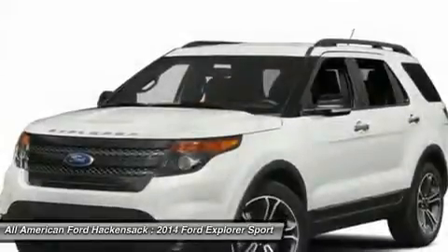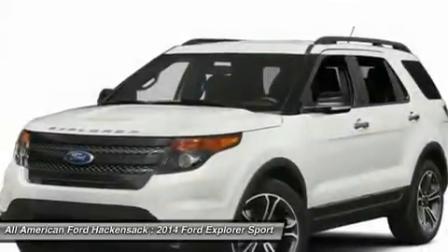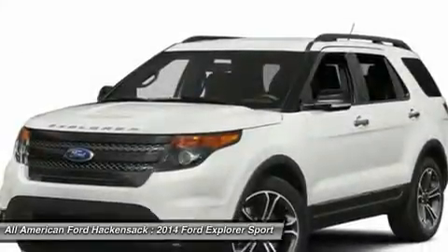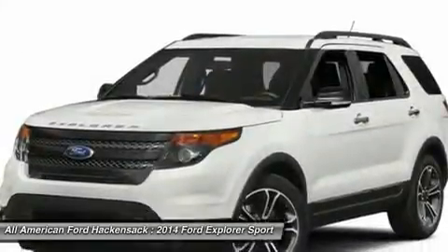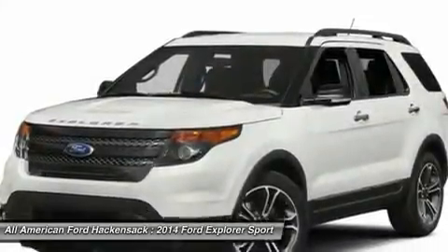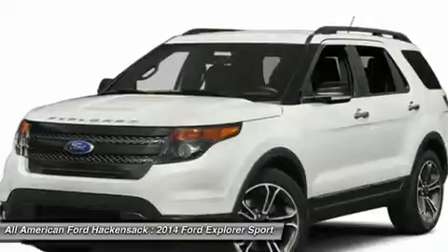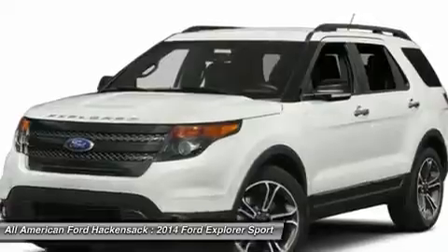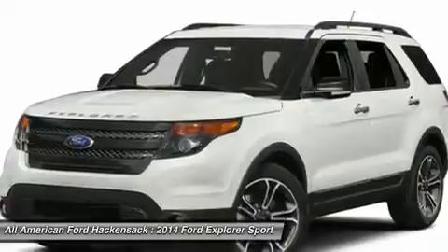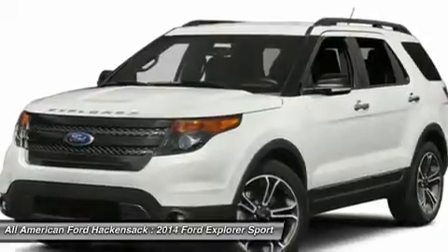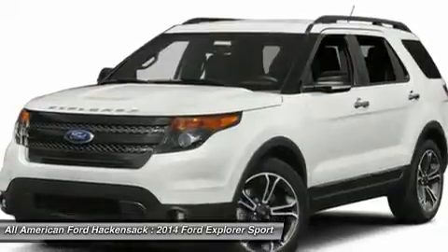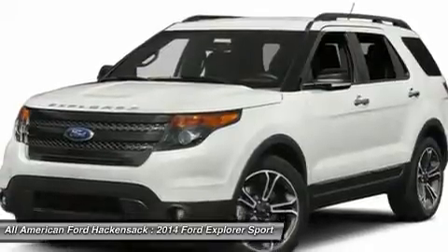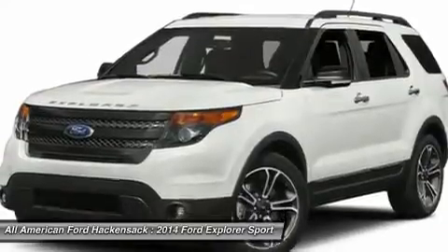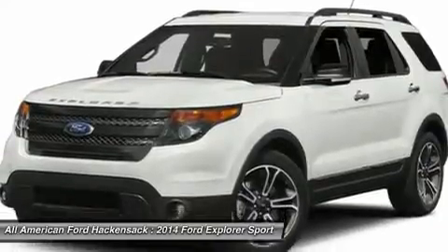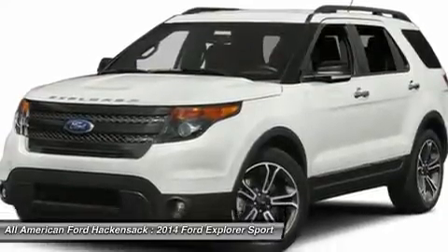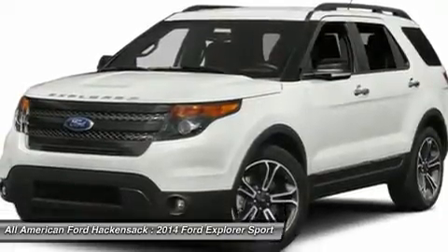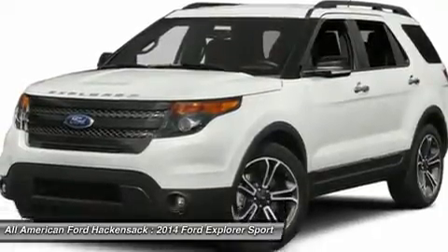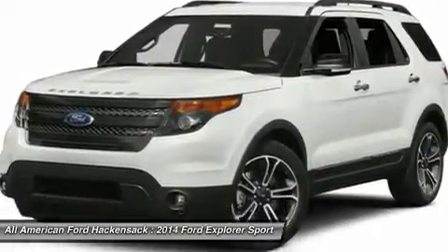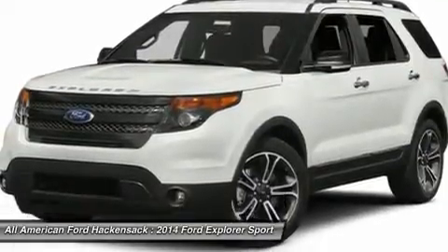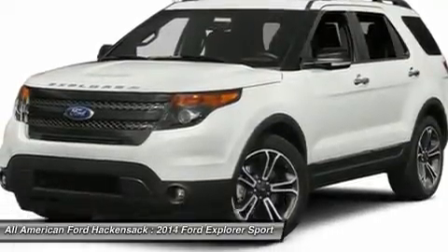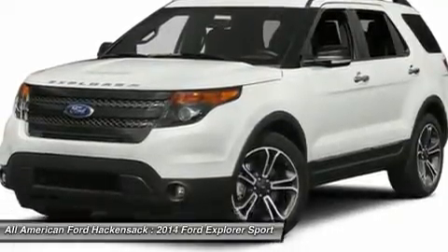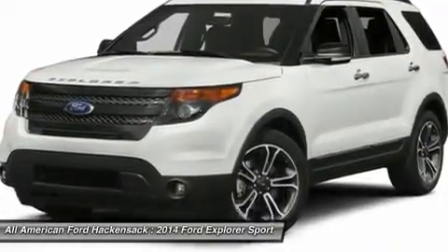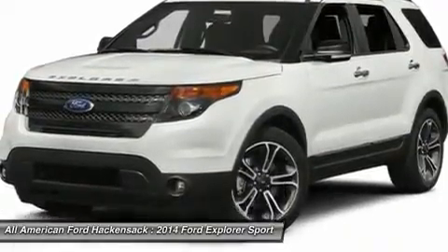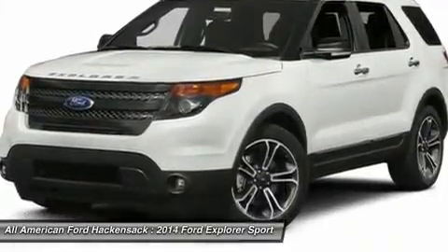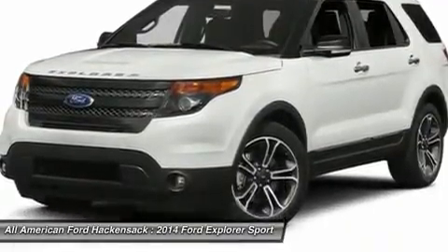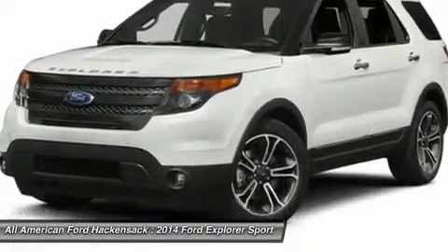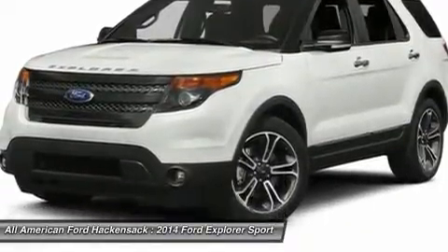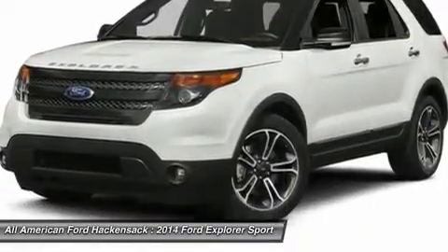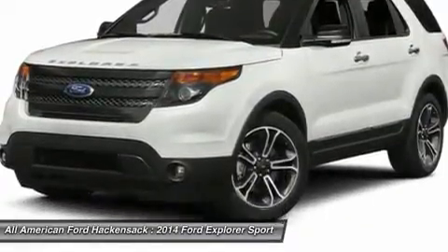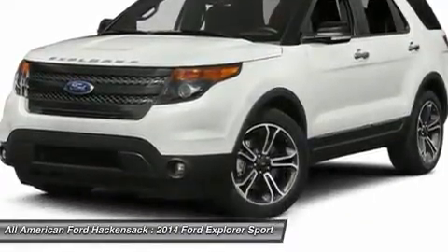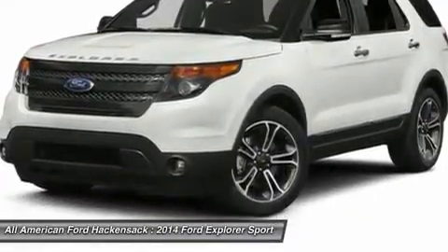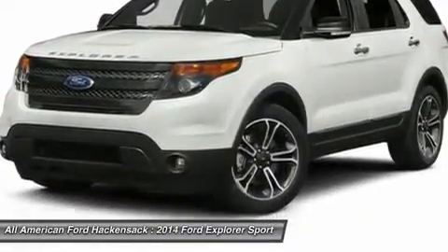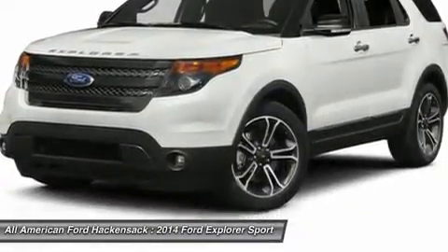Cruise control. Wouldn't you look great in this vehicle? Stop in today and see for yourself.